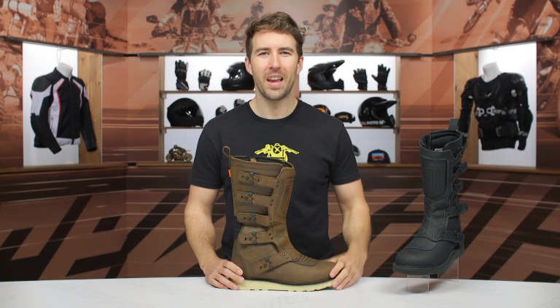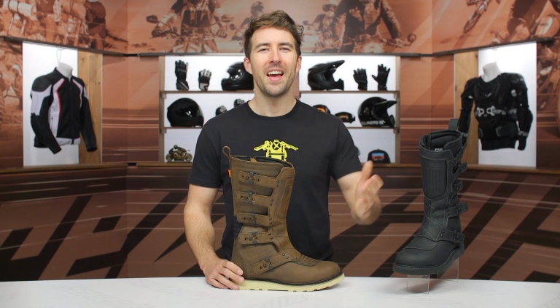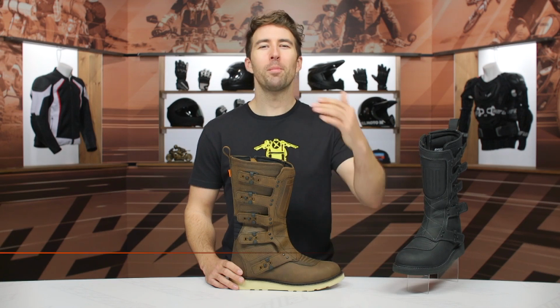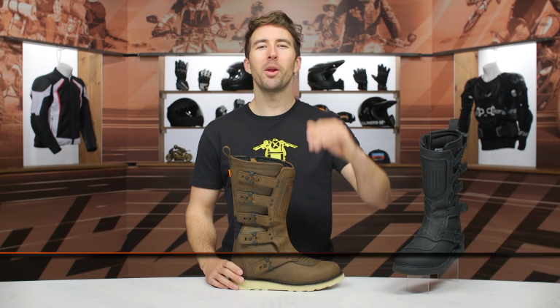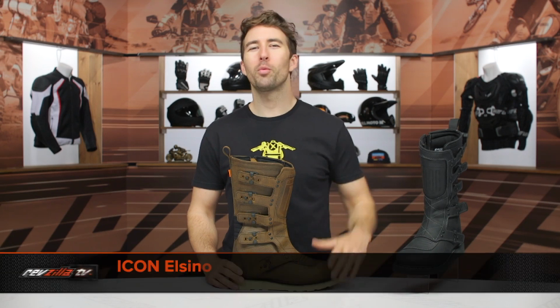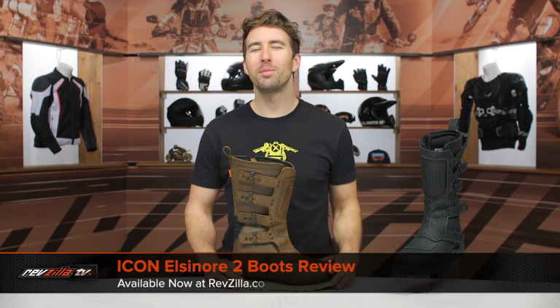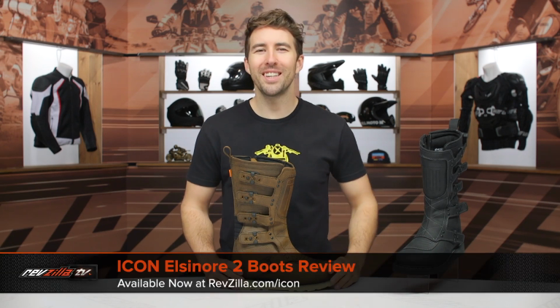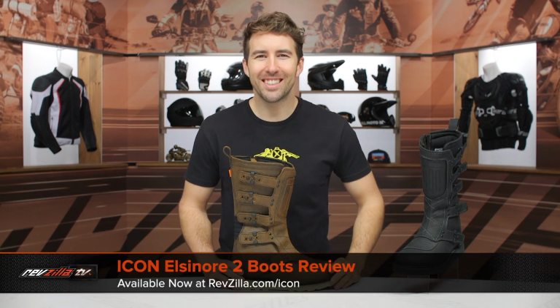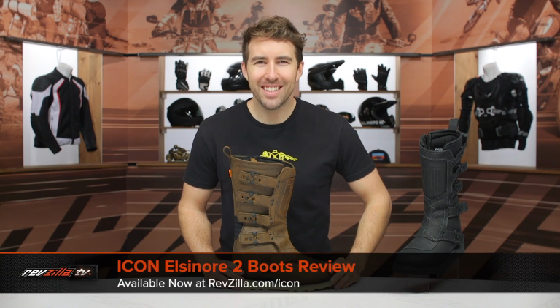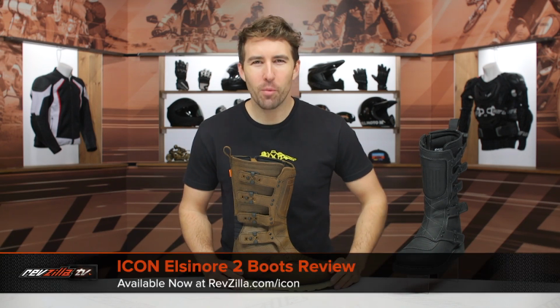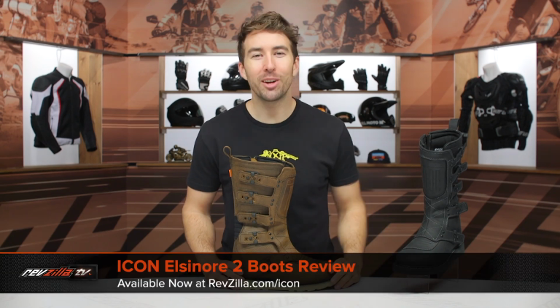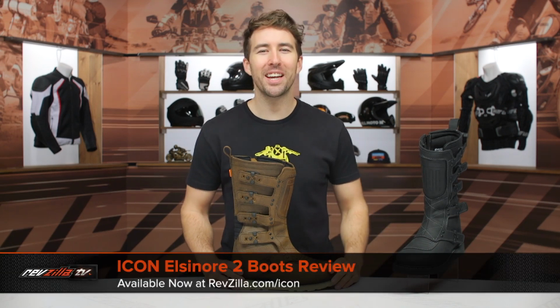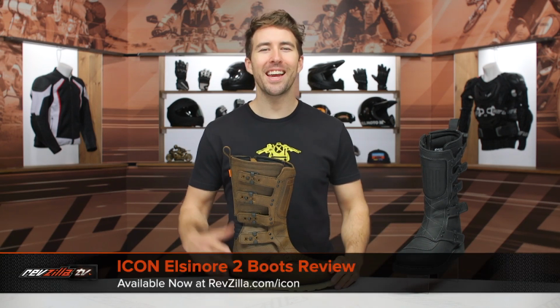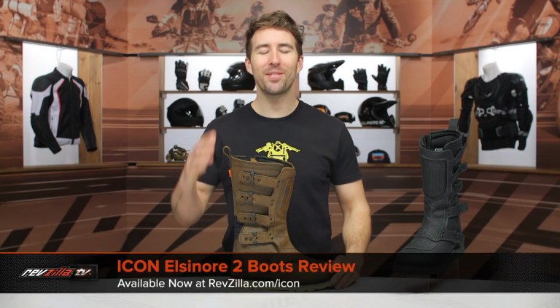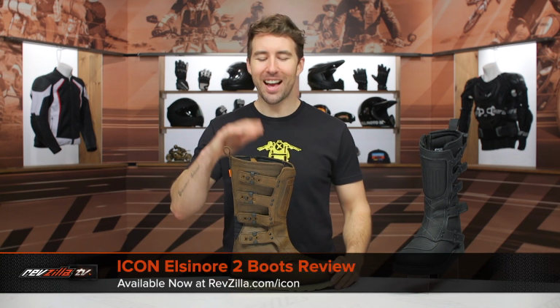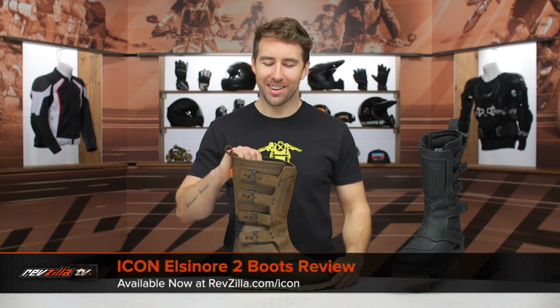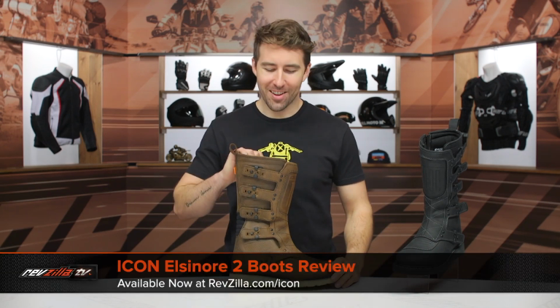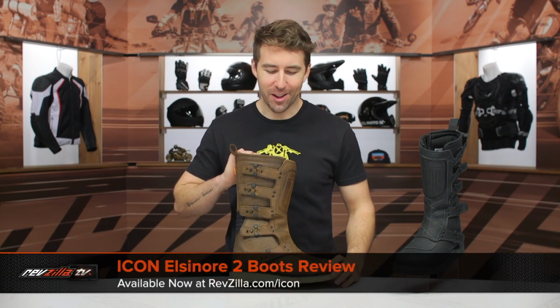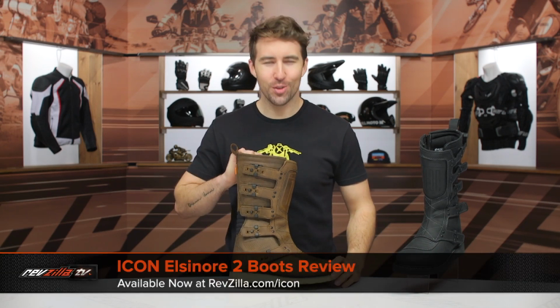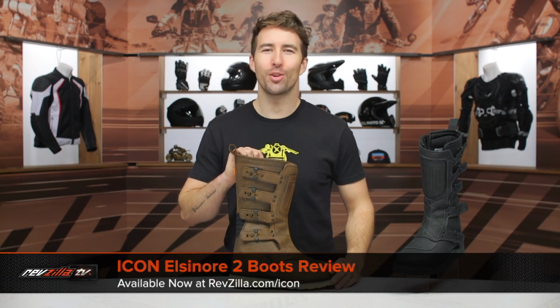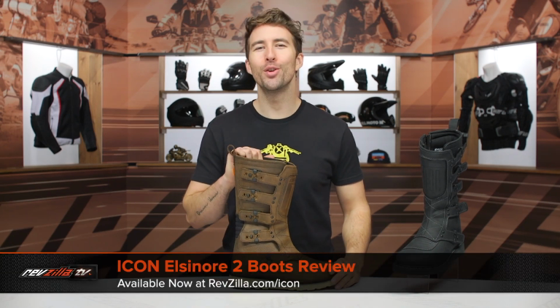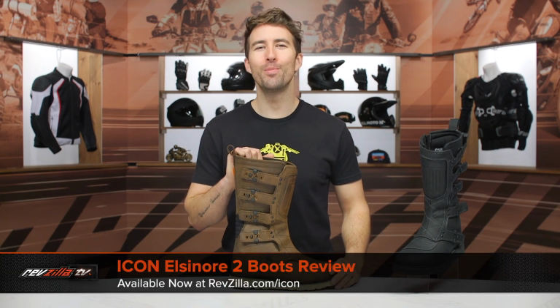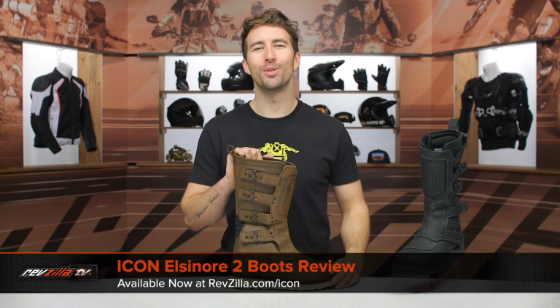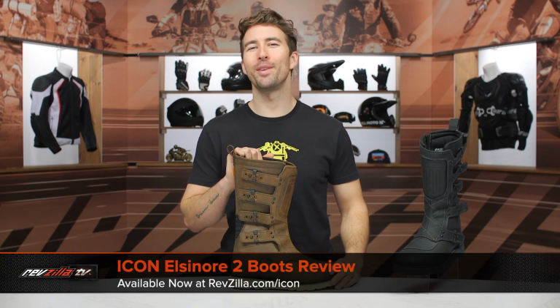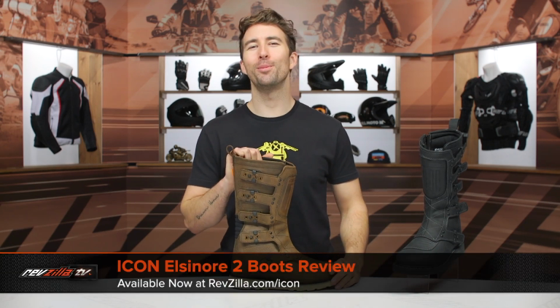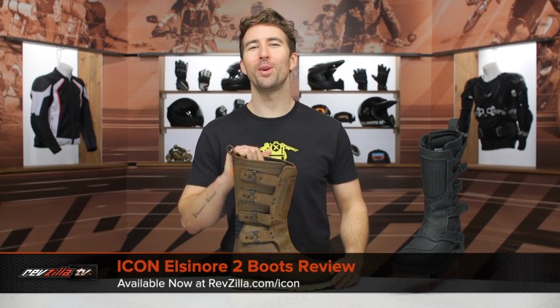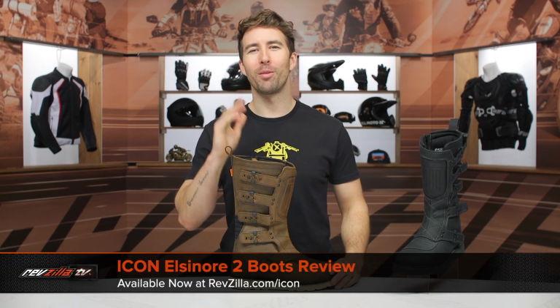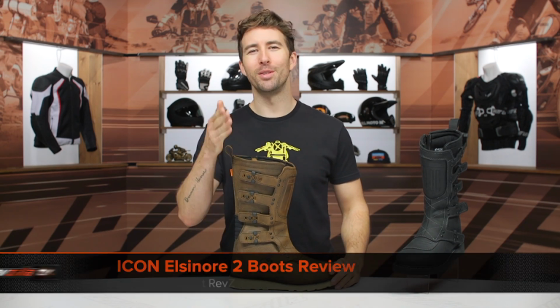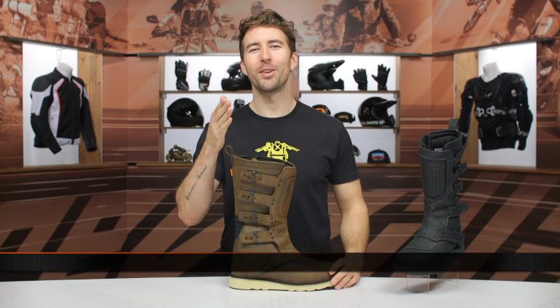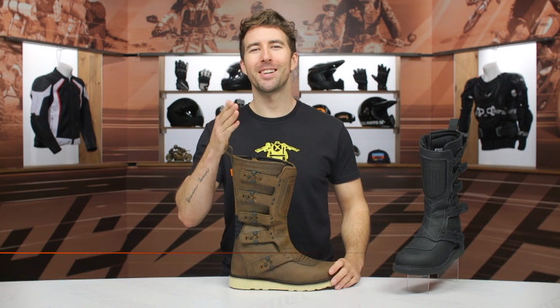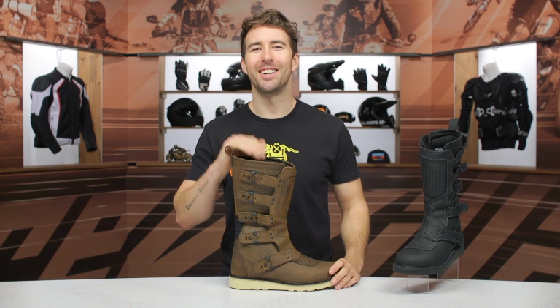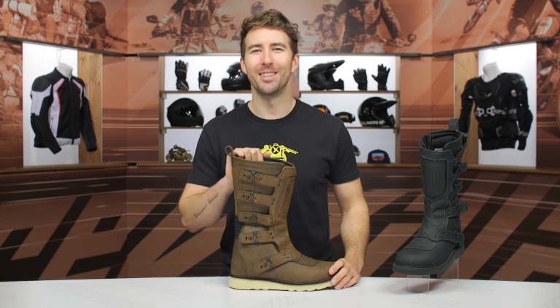Hey, I'm Brennan with Repzilla and today we are checking out the Icon Elsinore 2 boots available at repzilla.com.